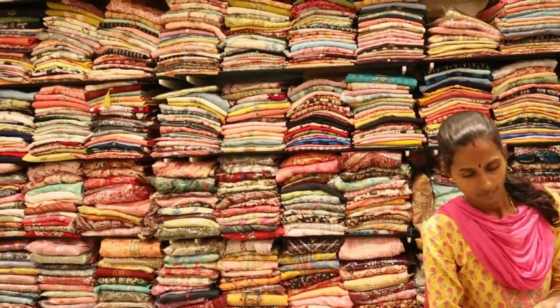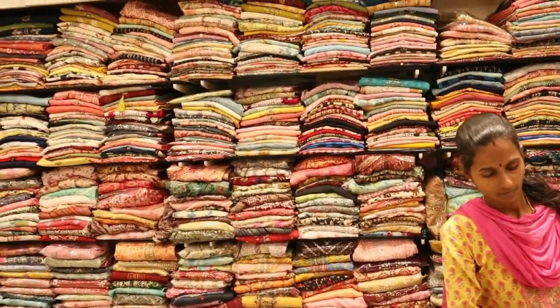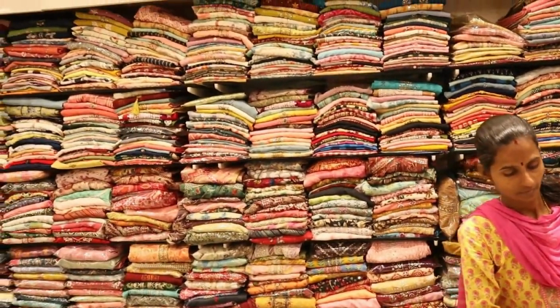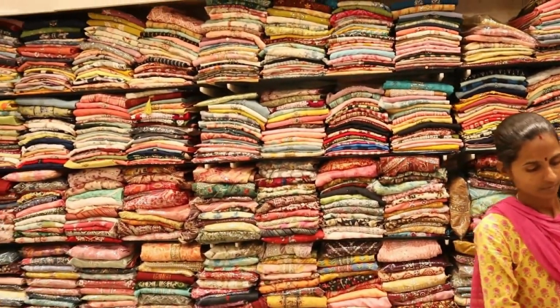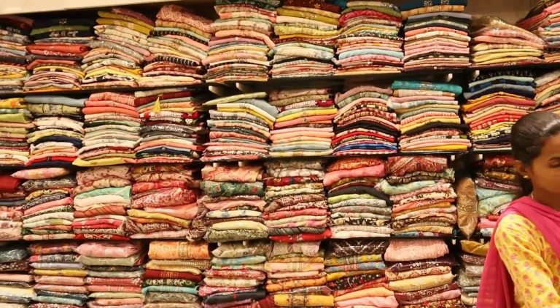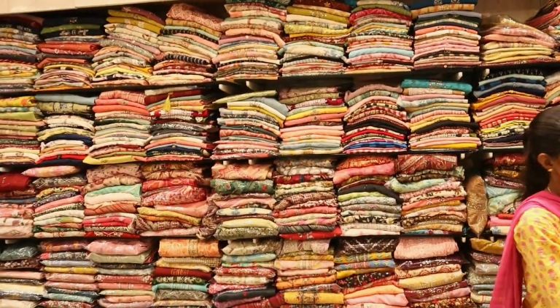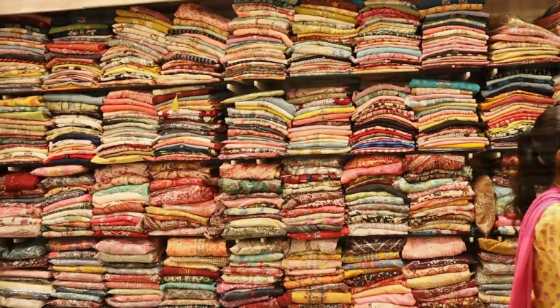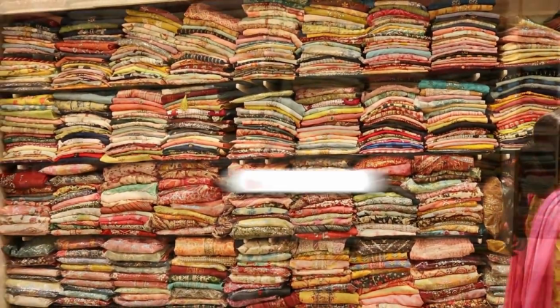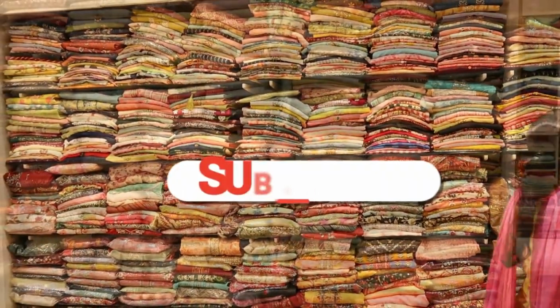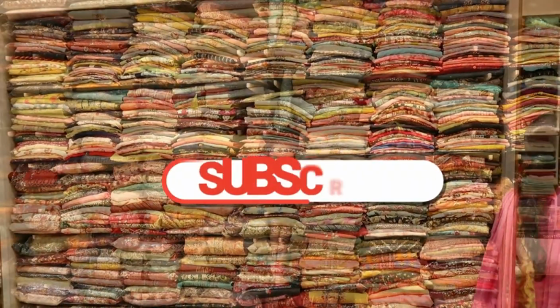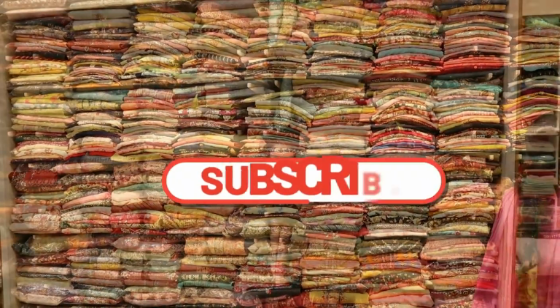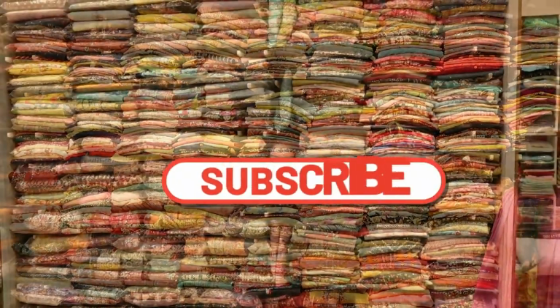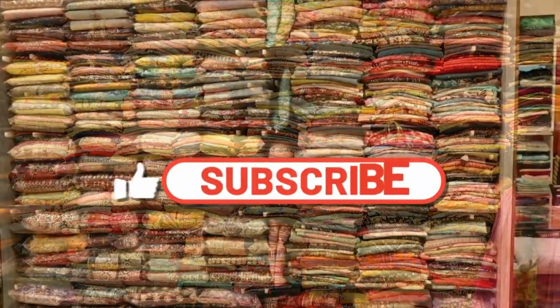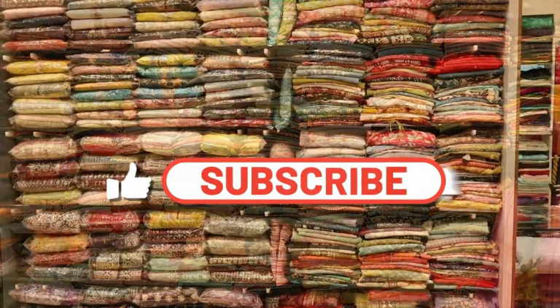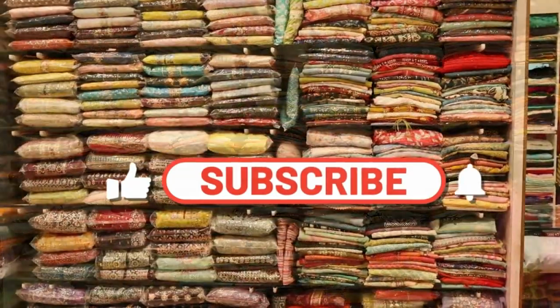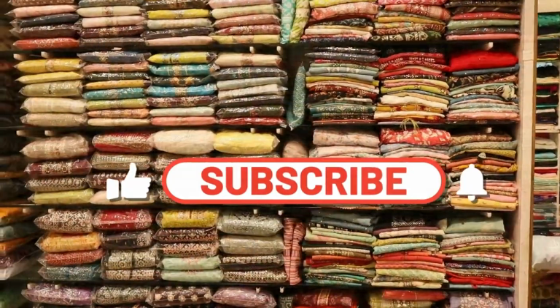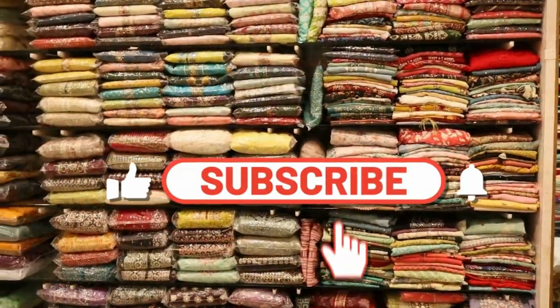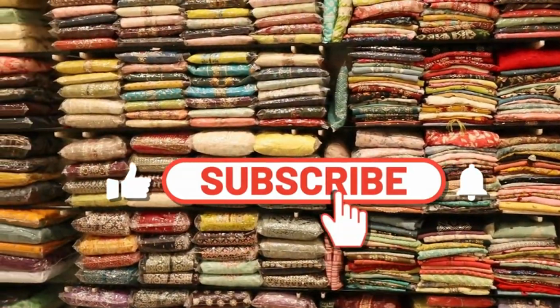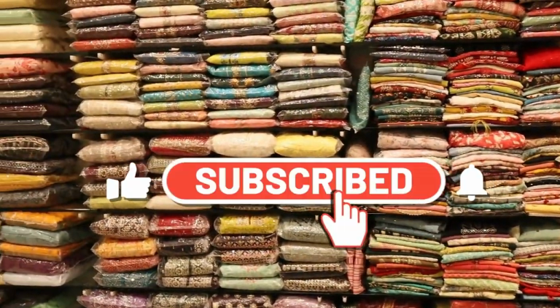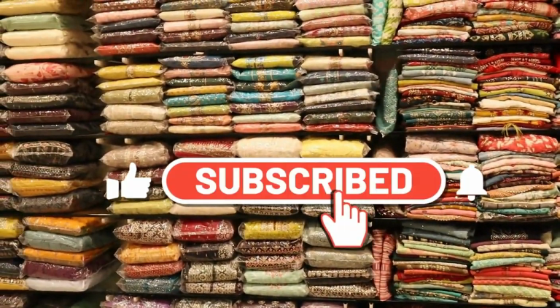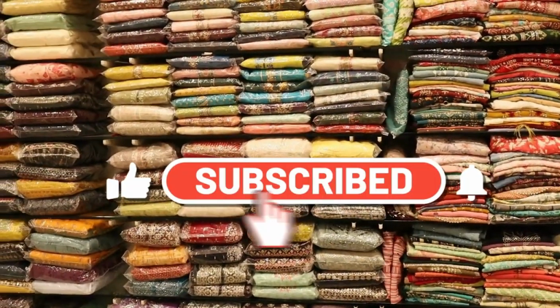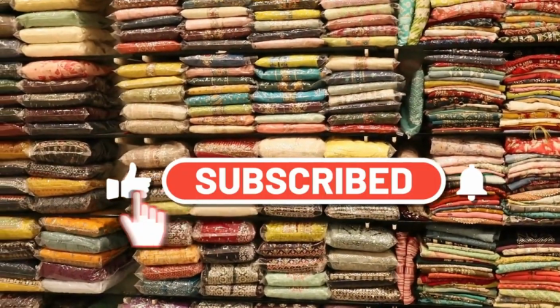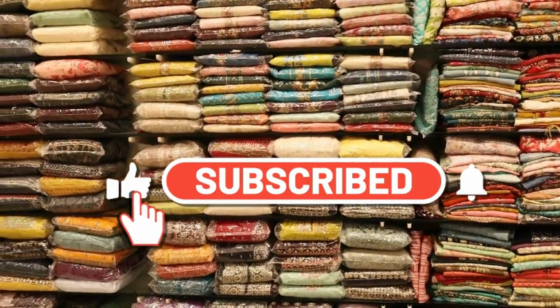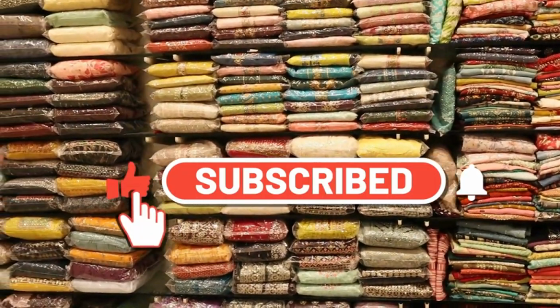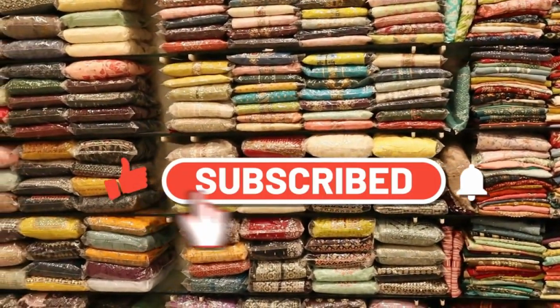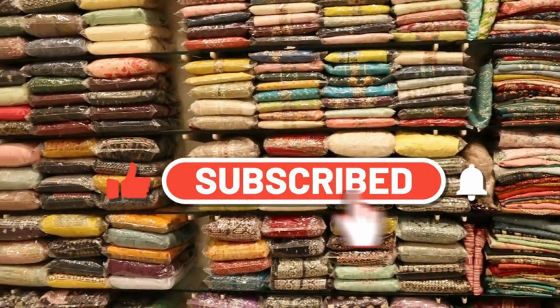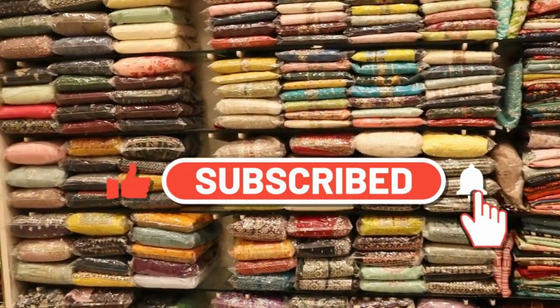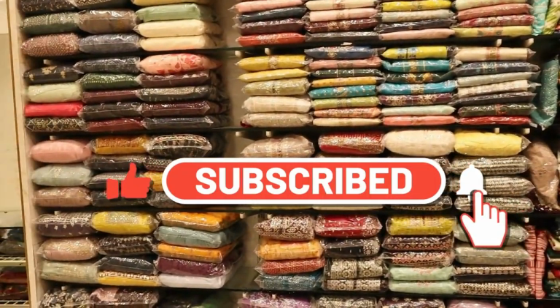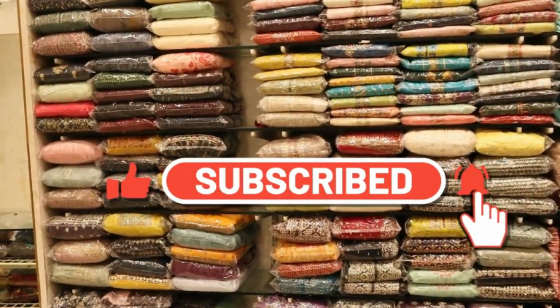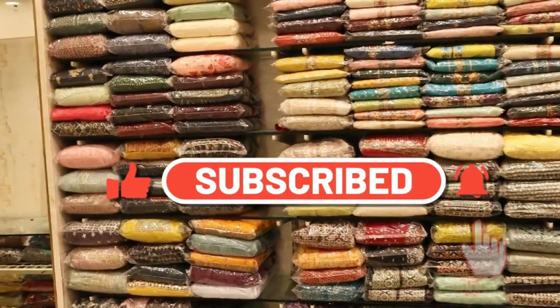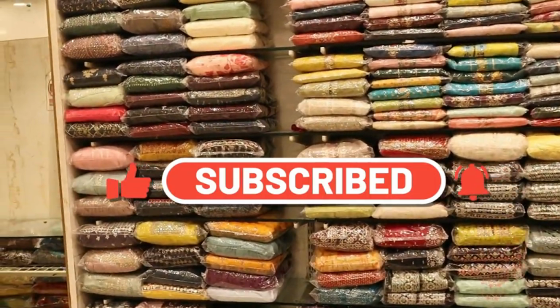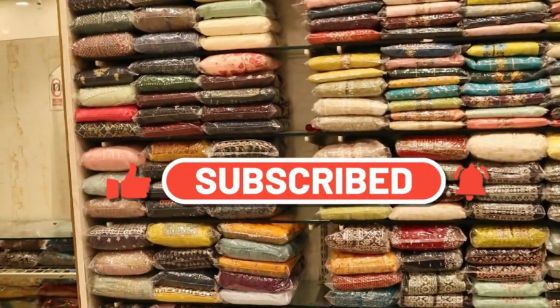If you like this video, like, share, subscribe, and hit the bell icon on the channel. You can also choose a variety.